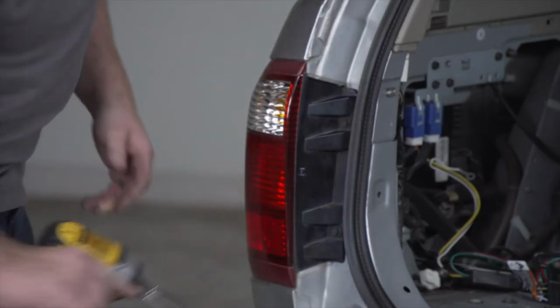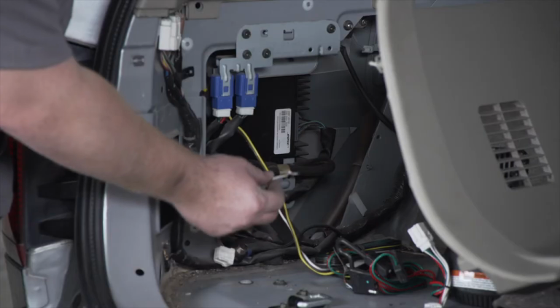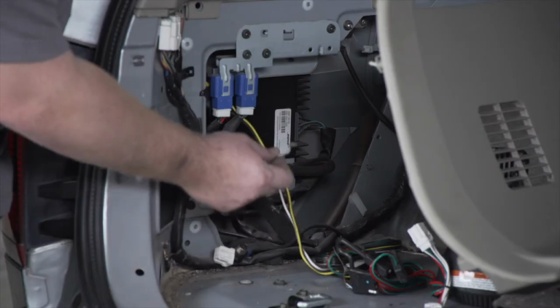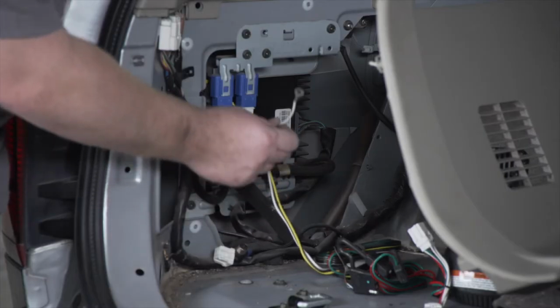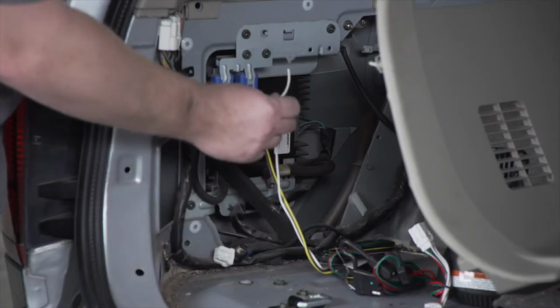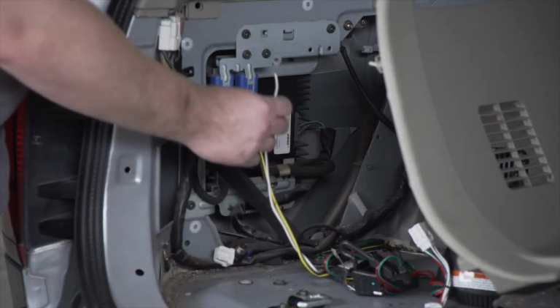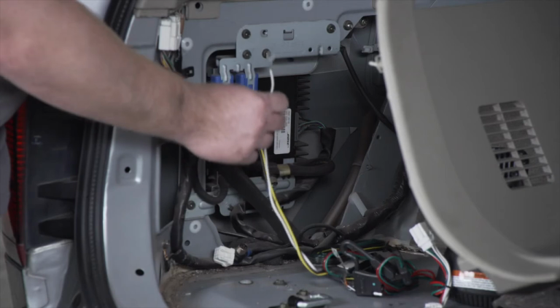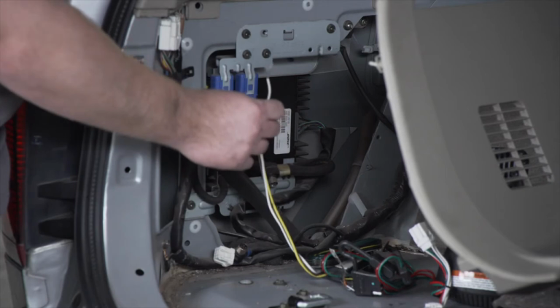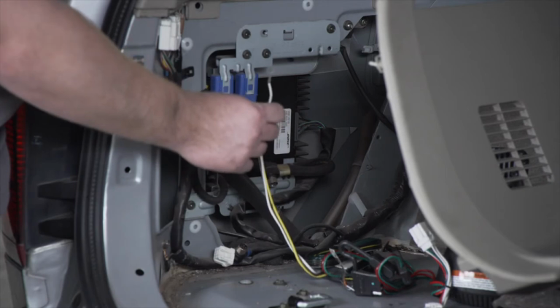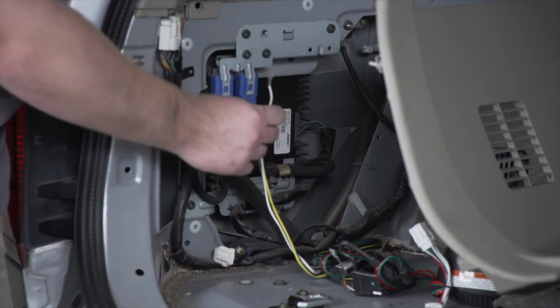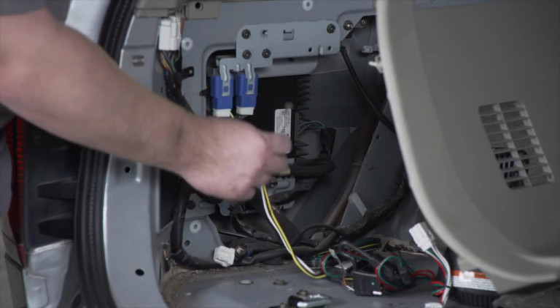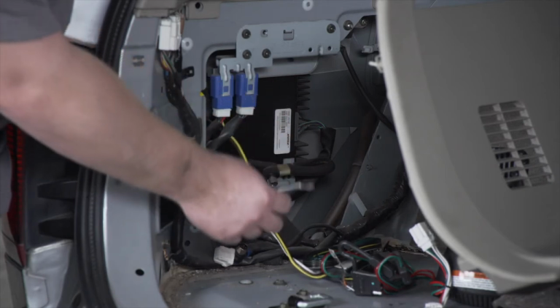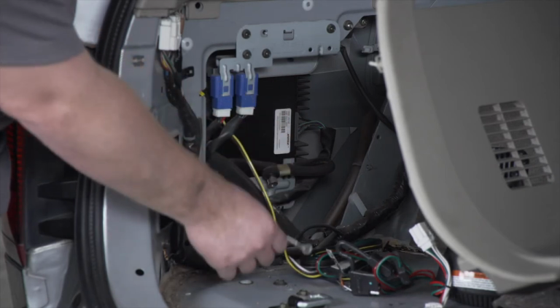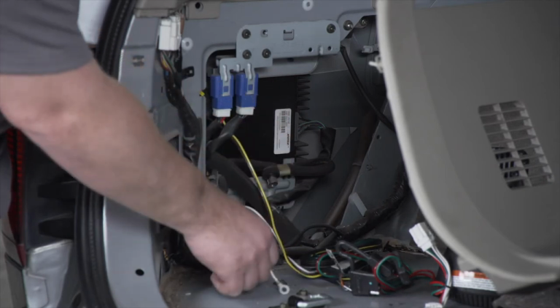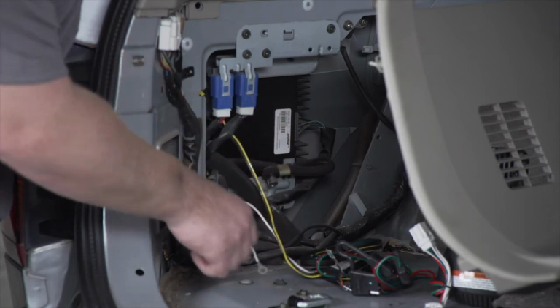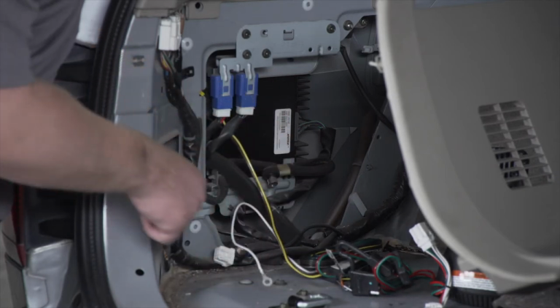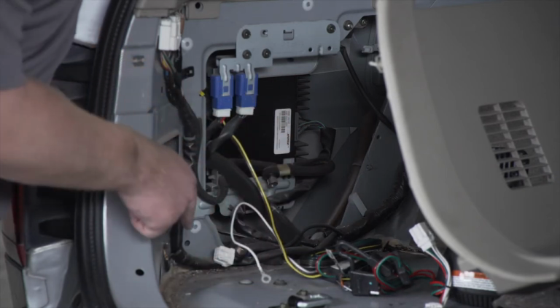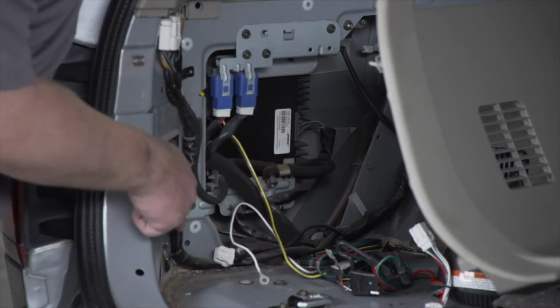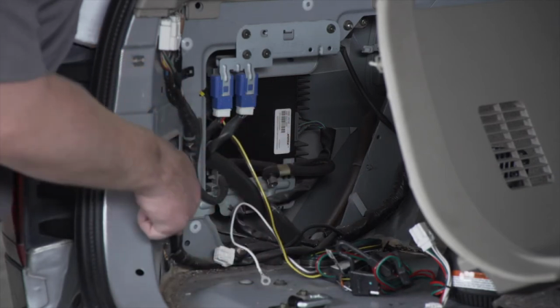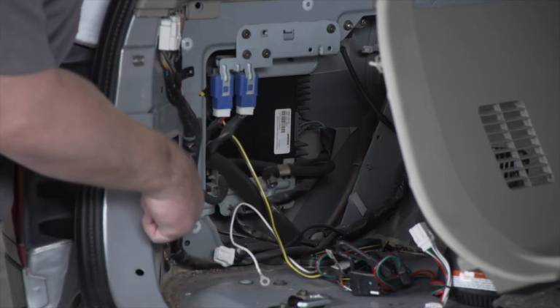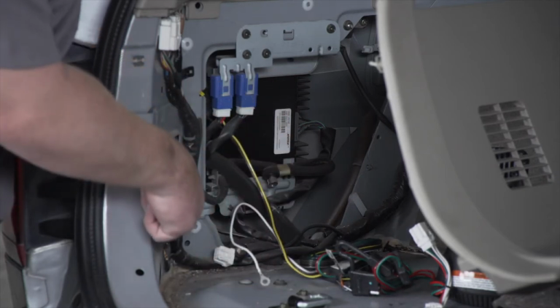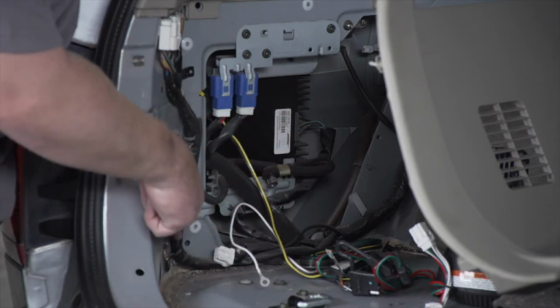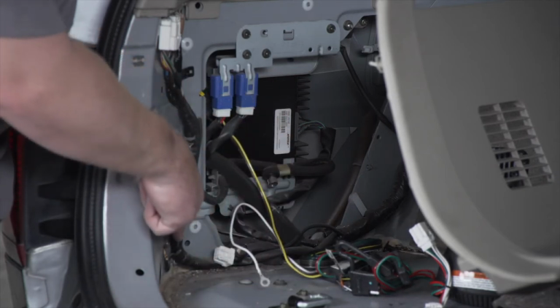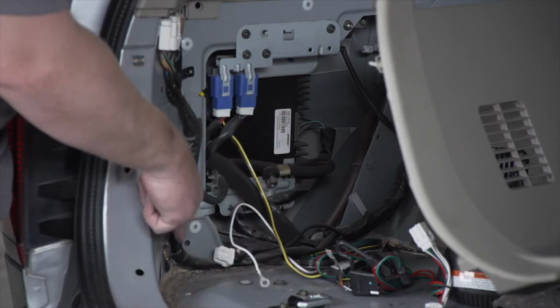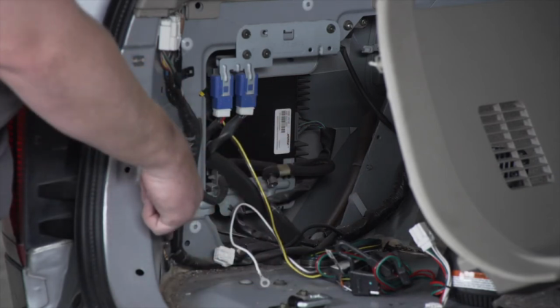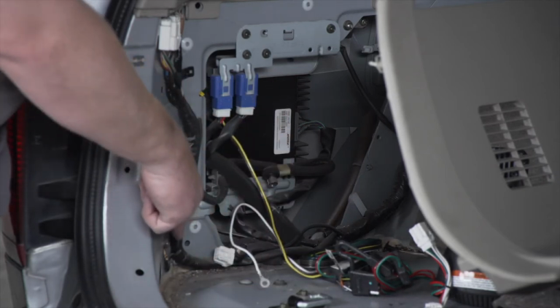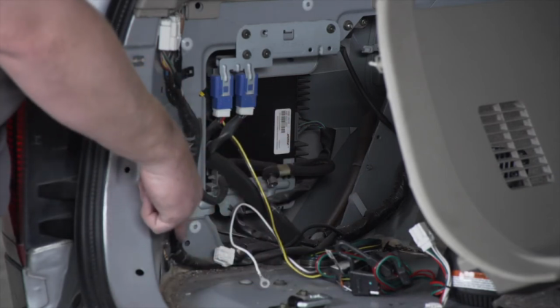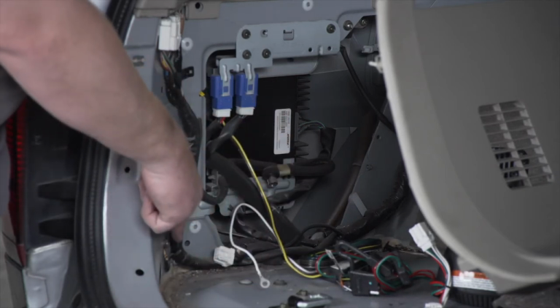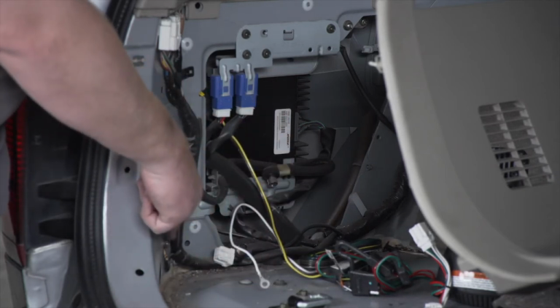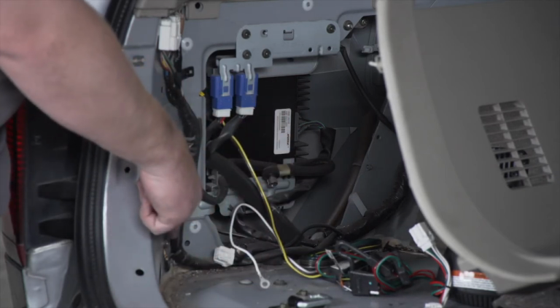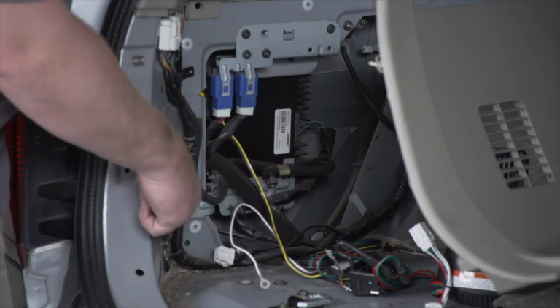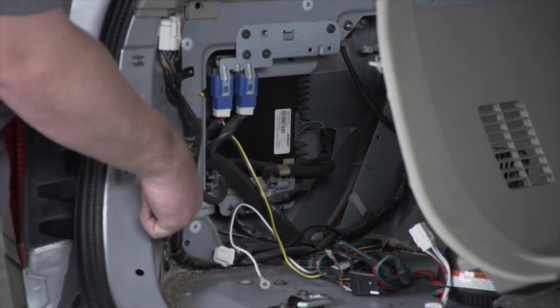Now we're going to take the white wire with the terminal and we're going to ground it on the driver's side on this existing ground.